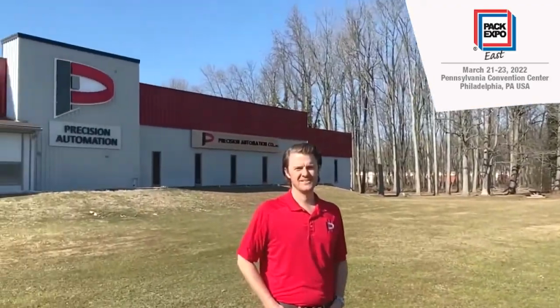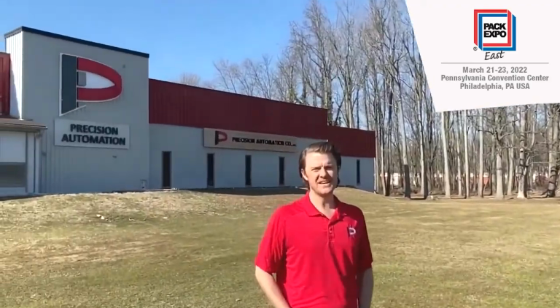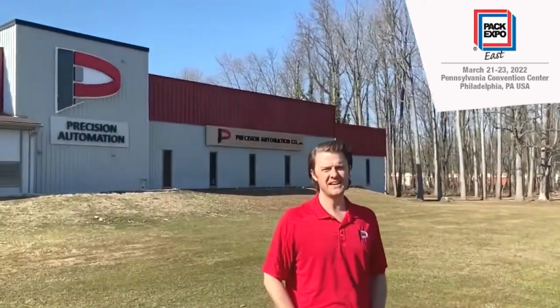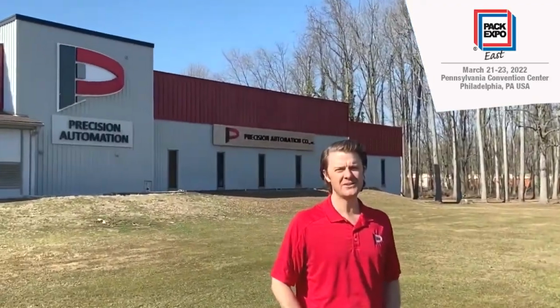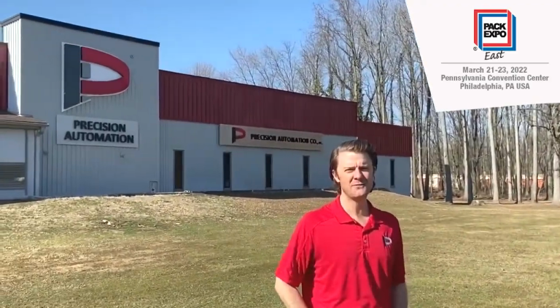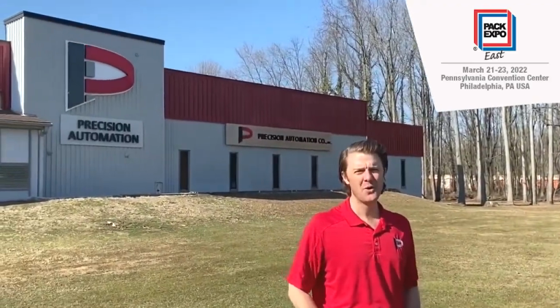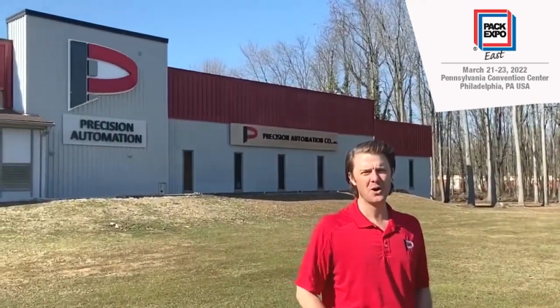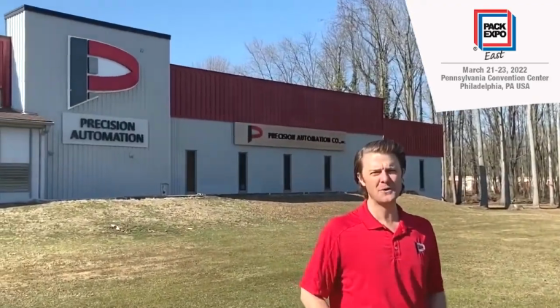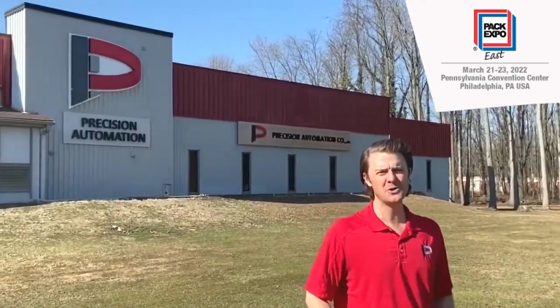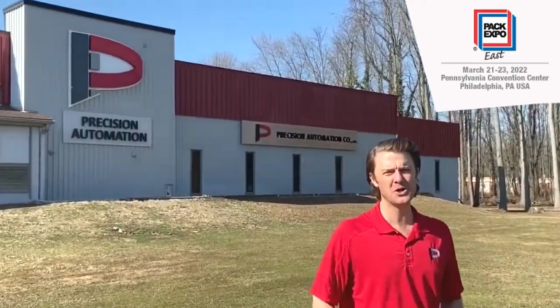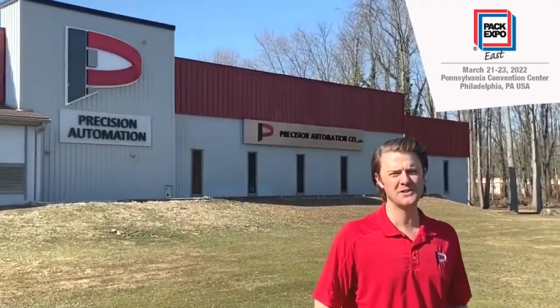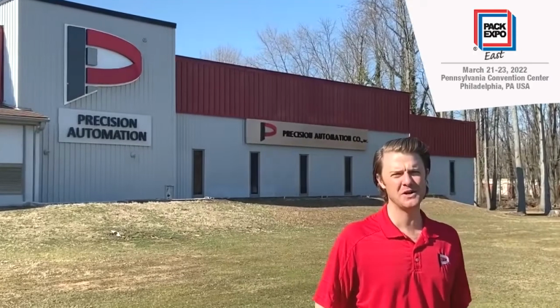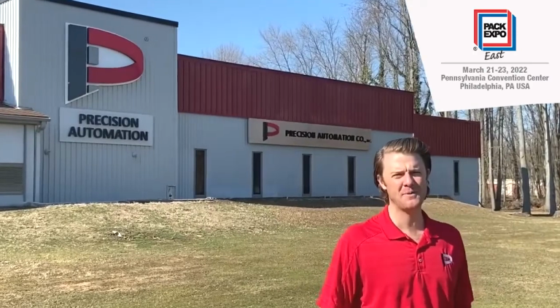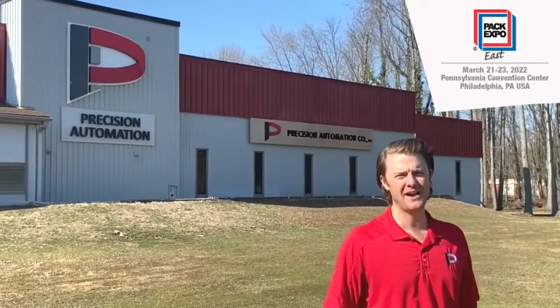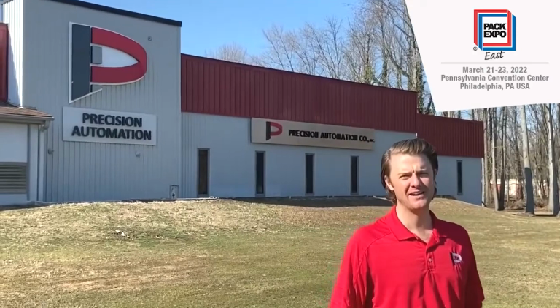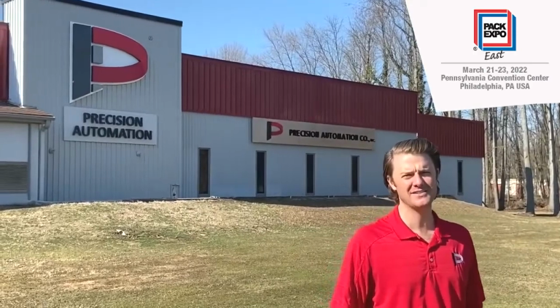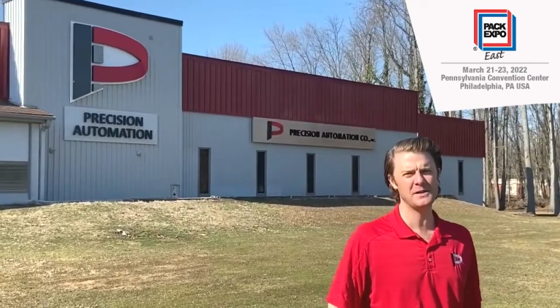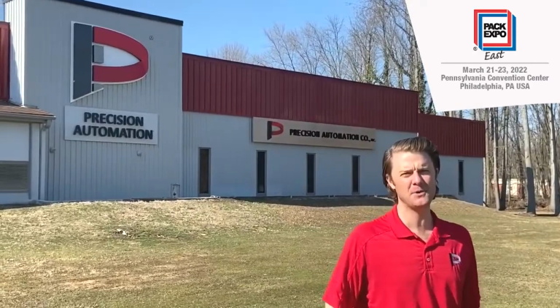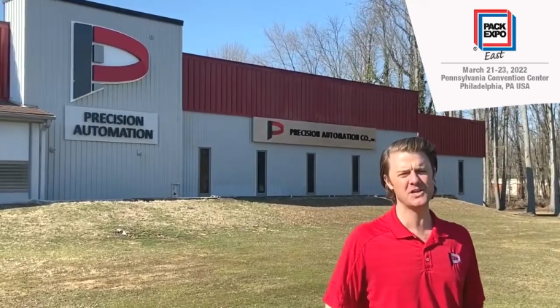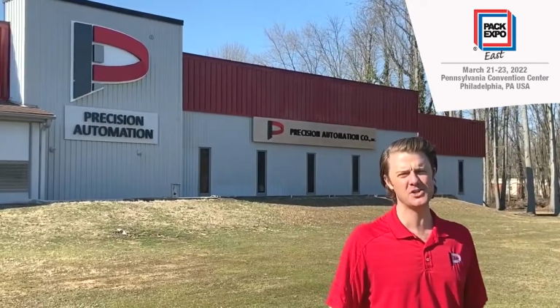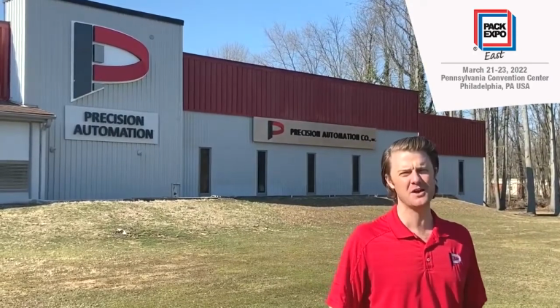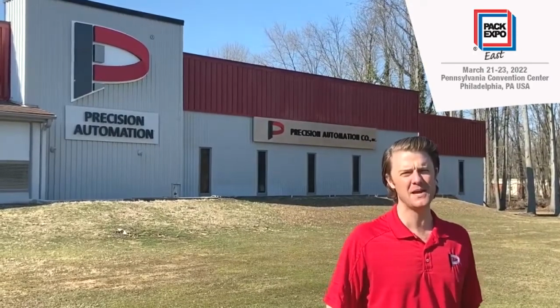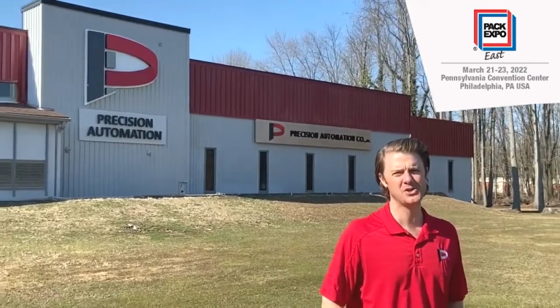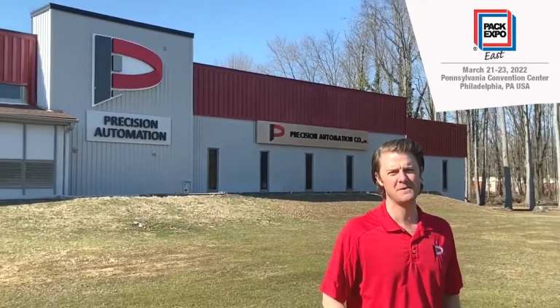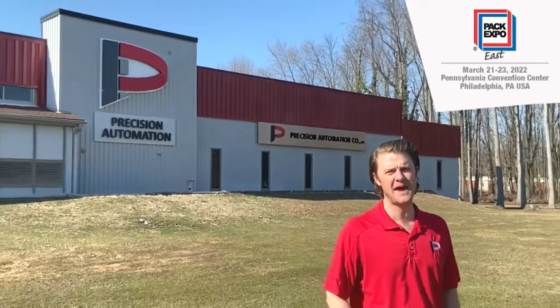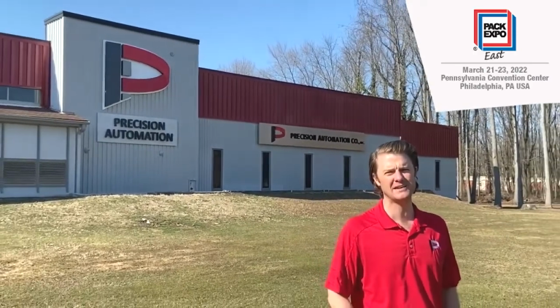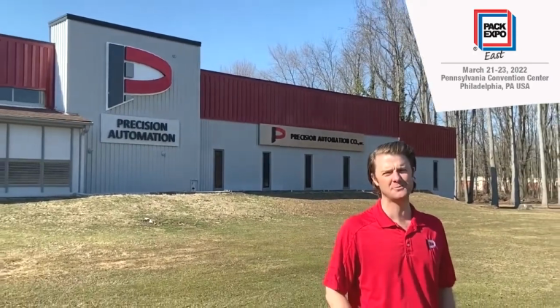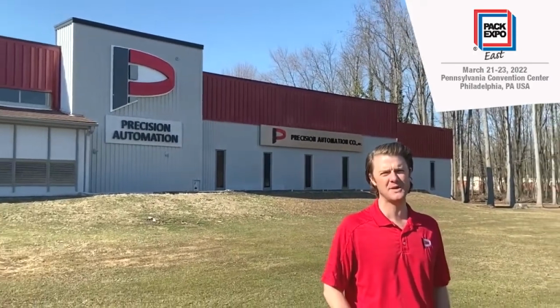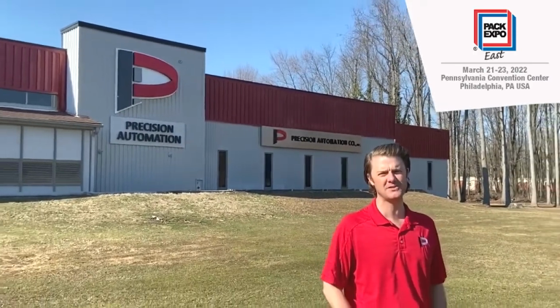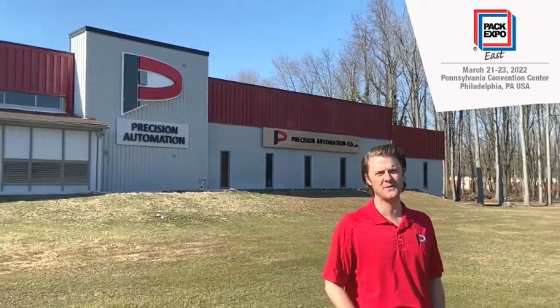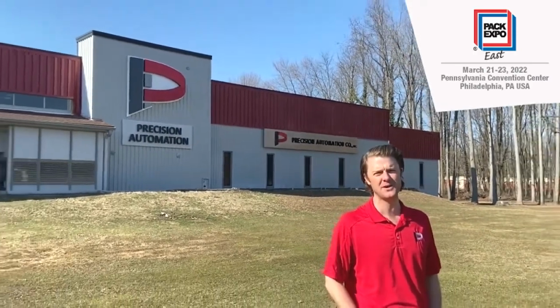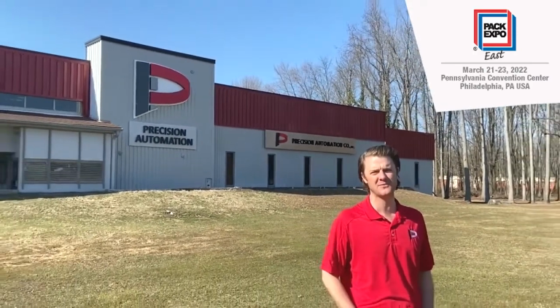Take exit 4 off the New Jersey Turnpike and see Precision Automation at PAC-EXPO East in Philadelphia.